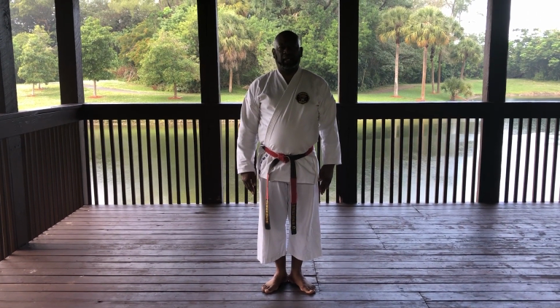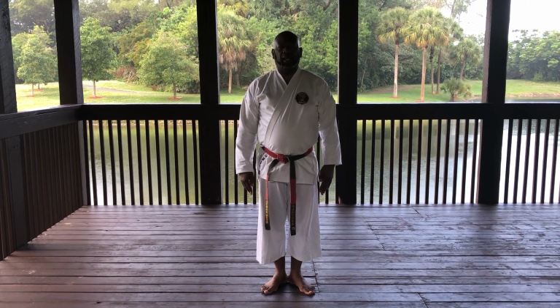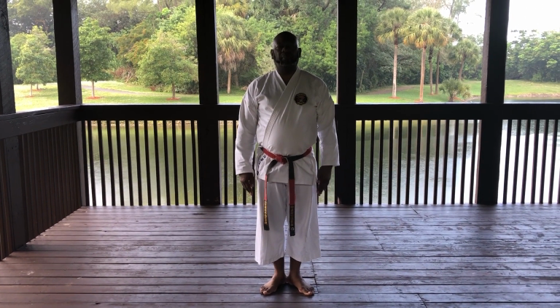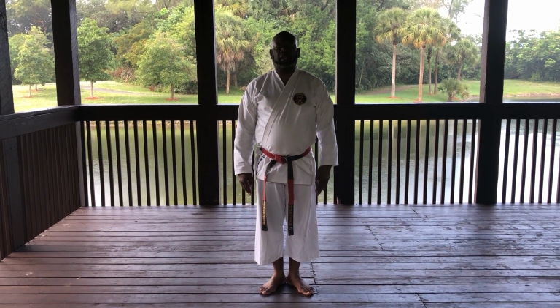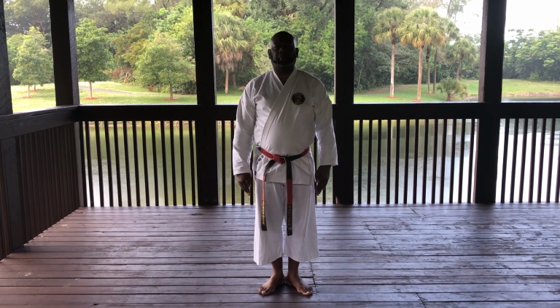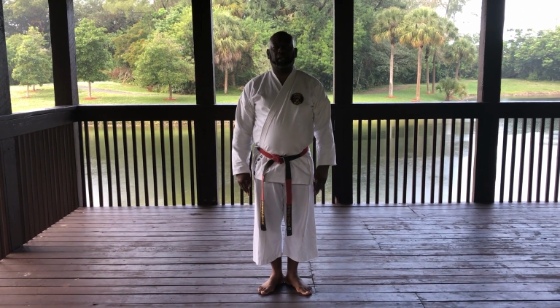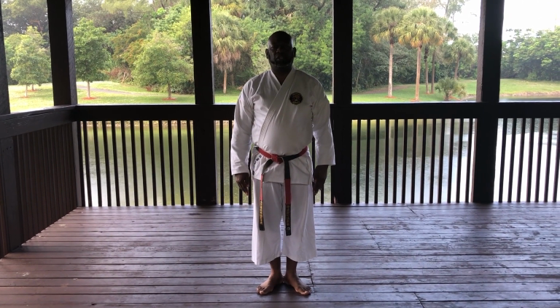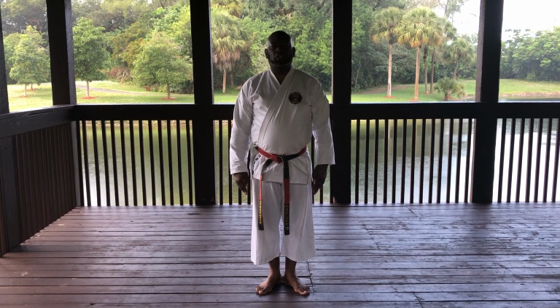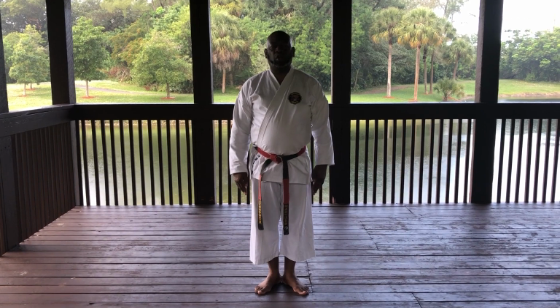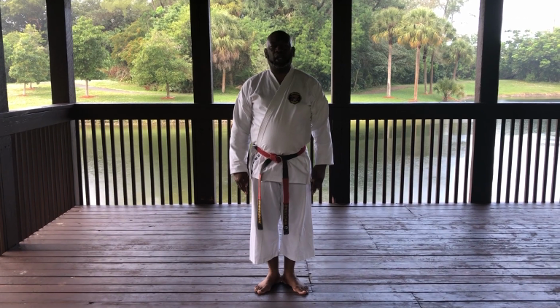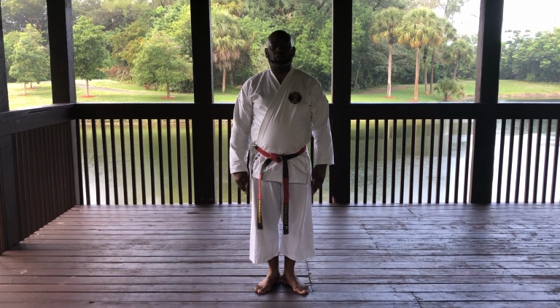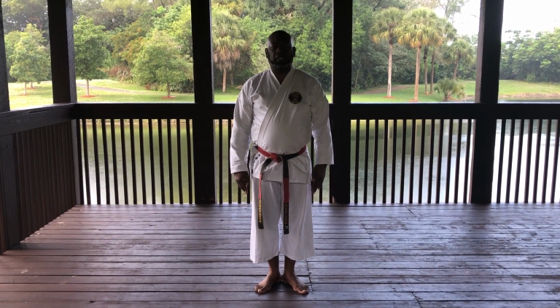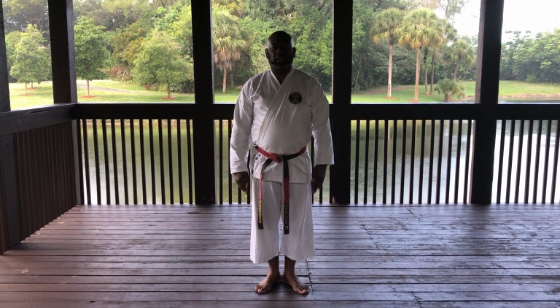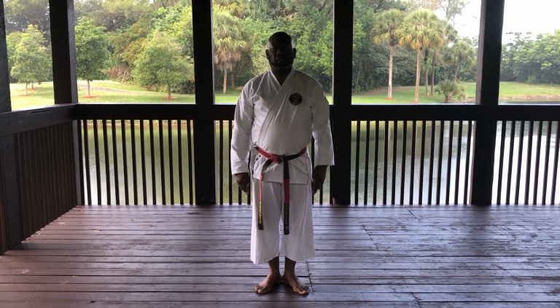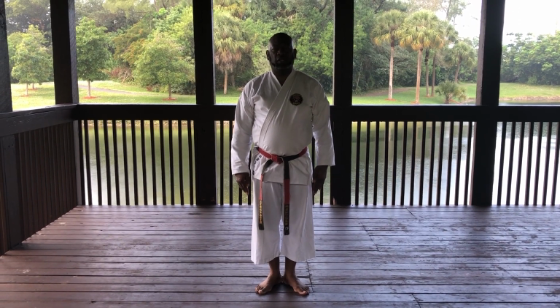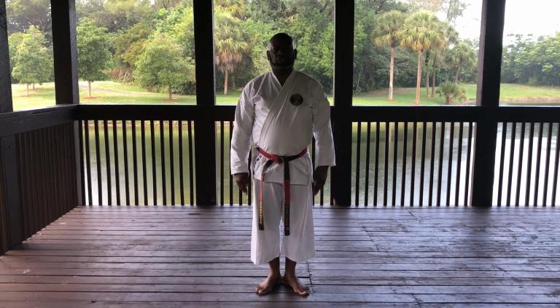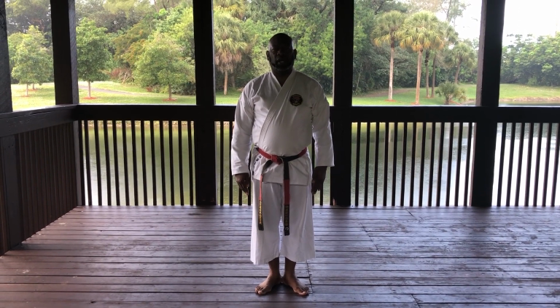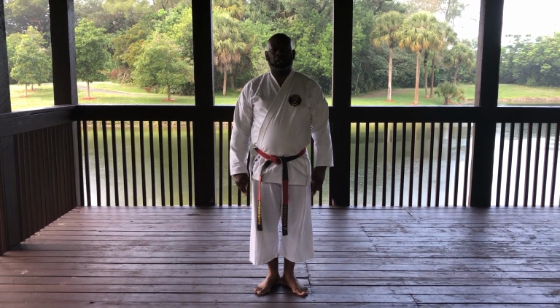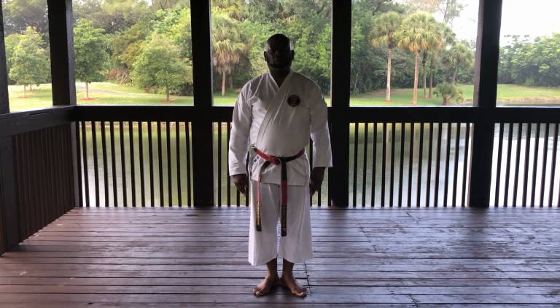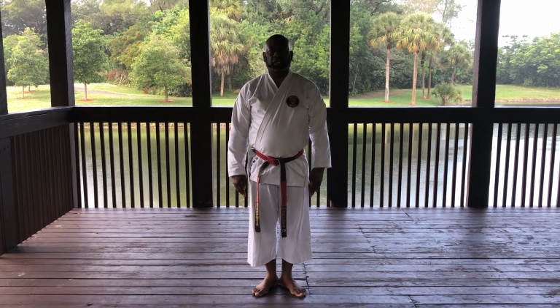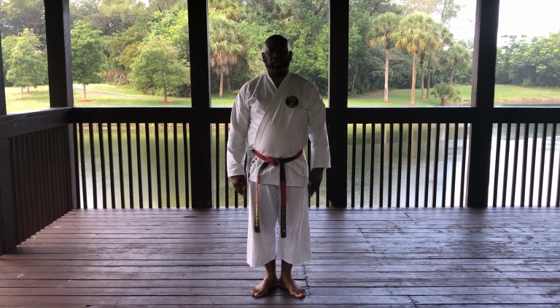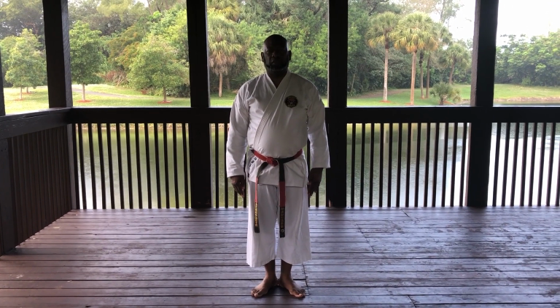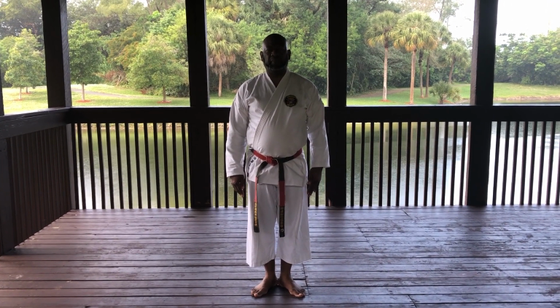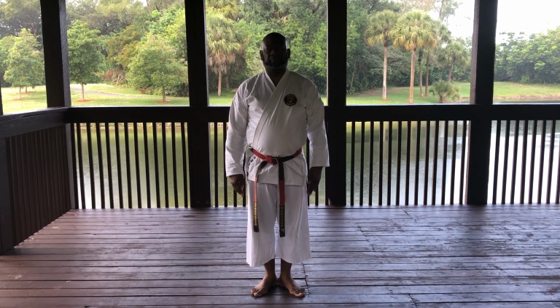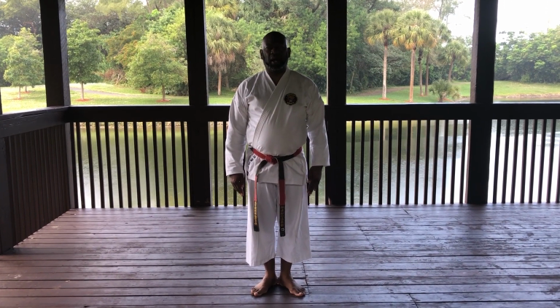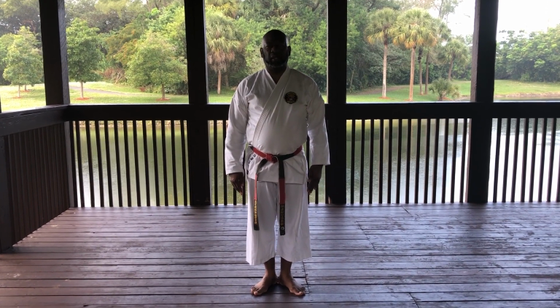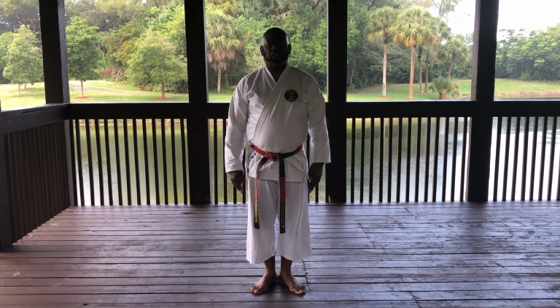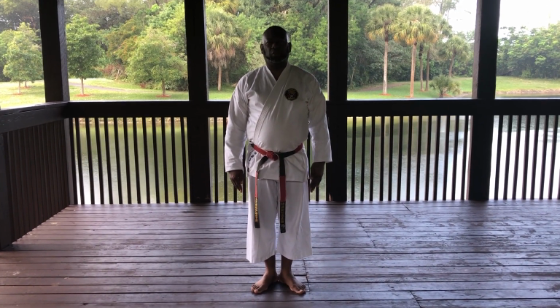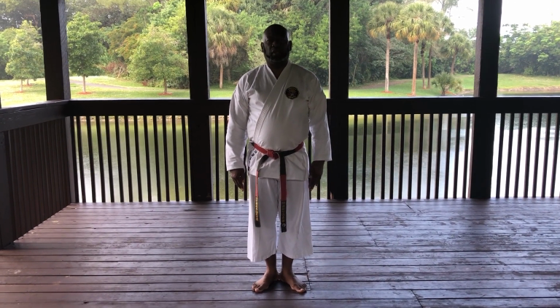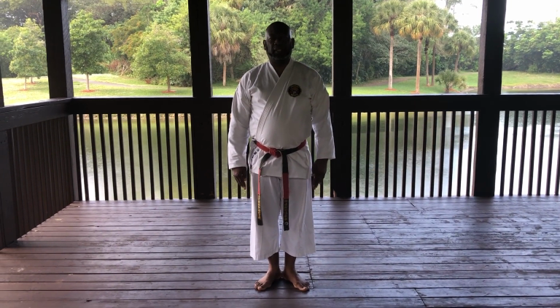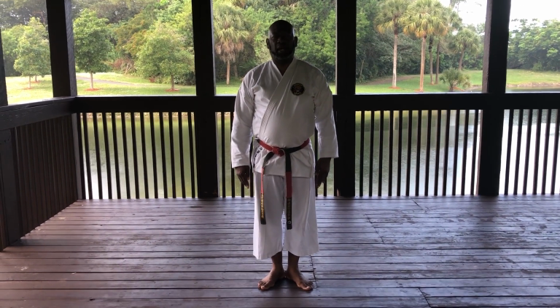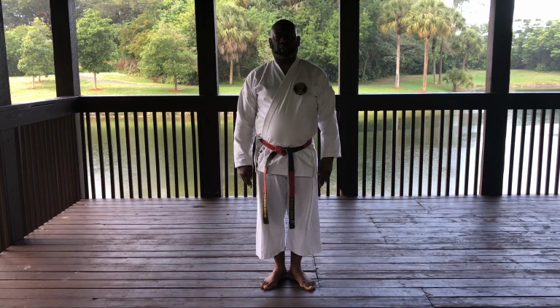A head block is pronounced Jodan Uki. Jodan Uki. Uki means block. Jodan means upper.